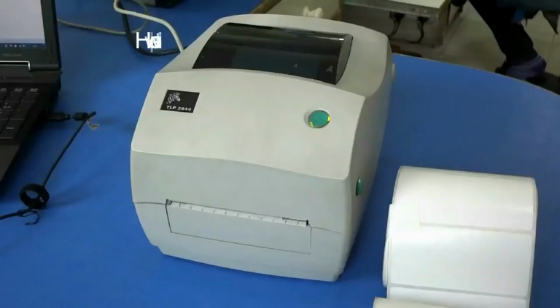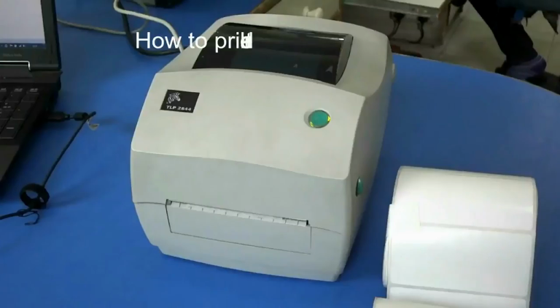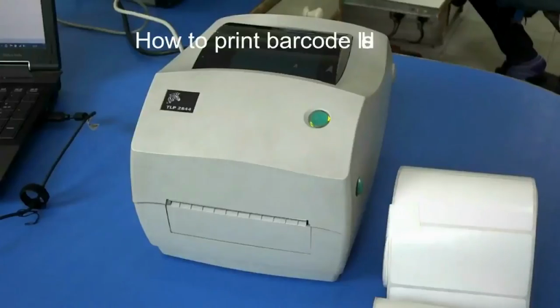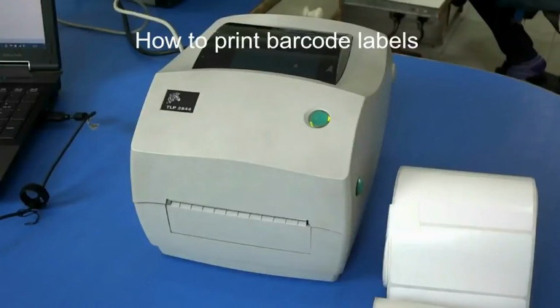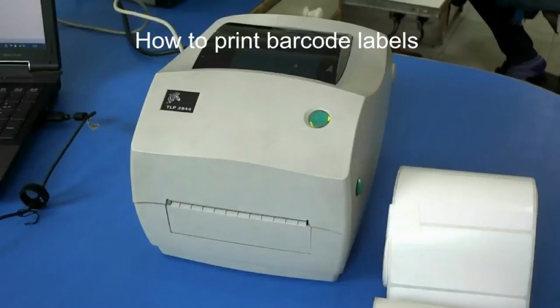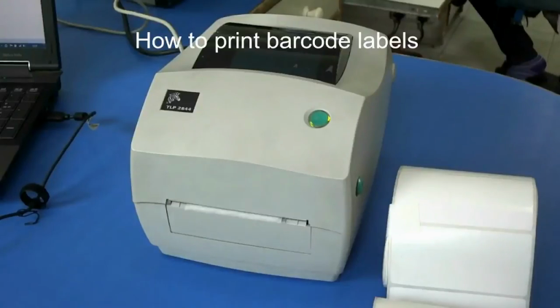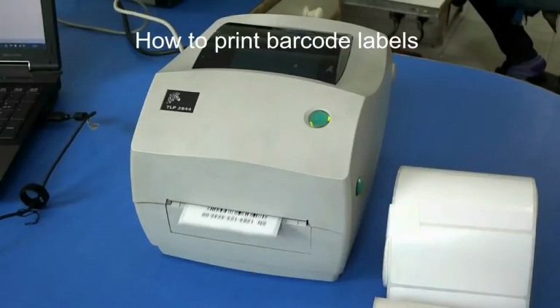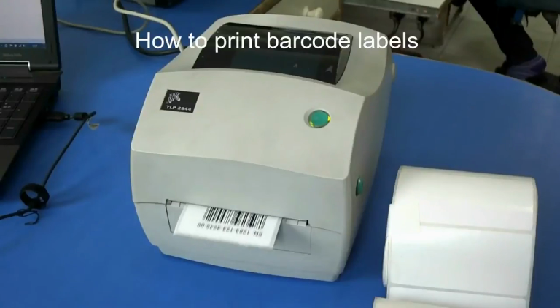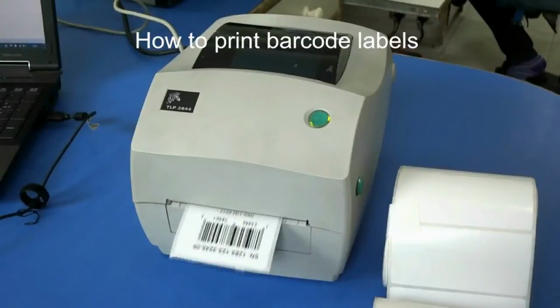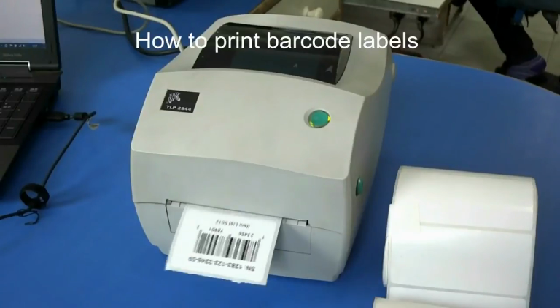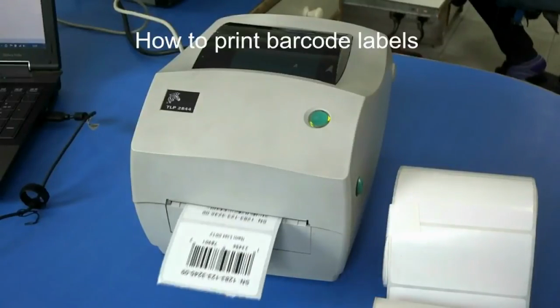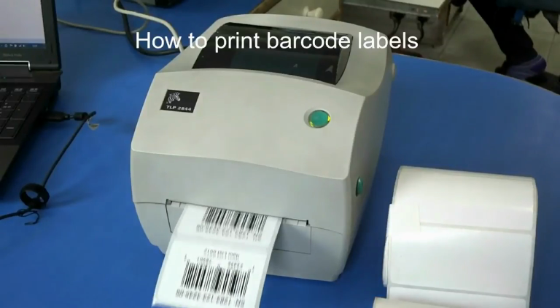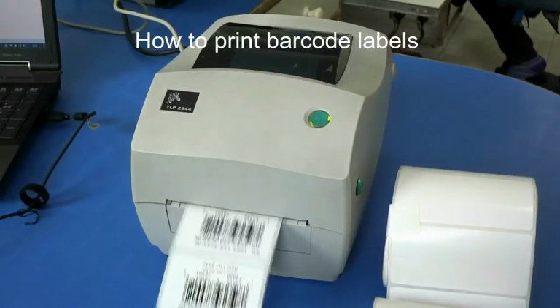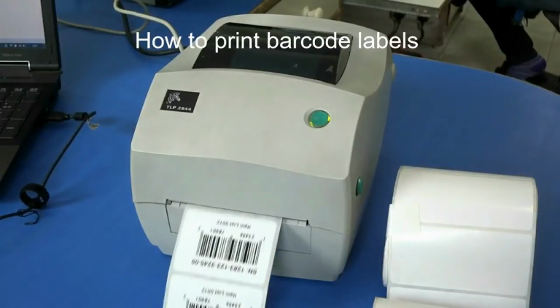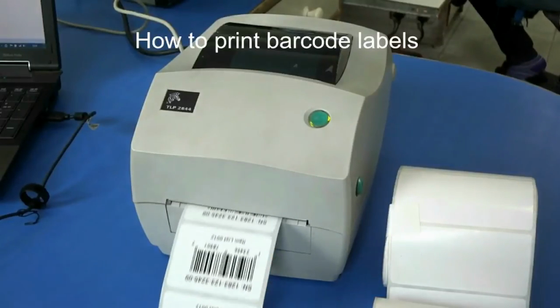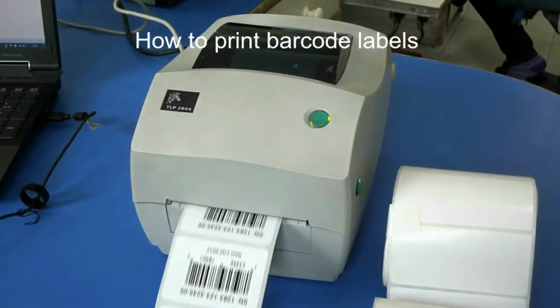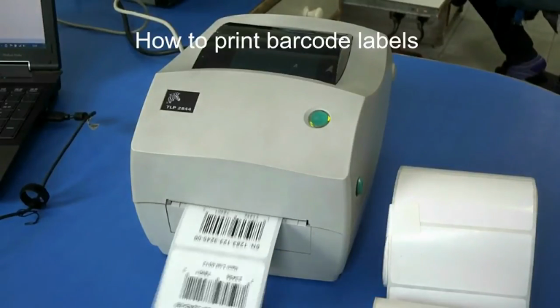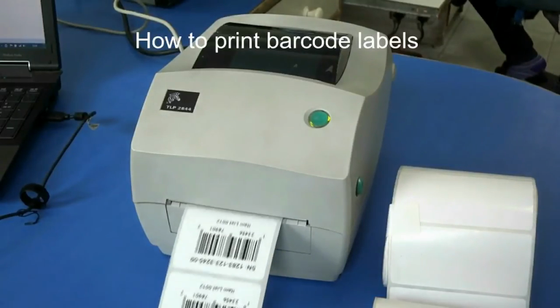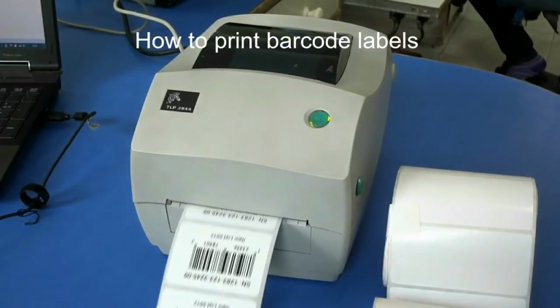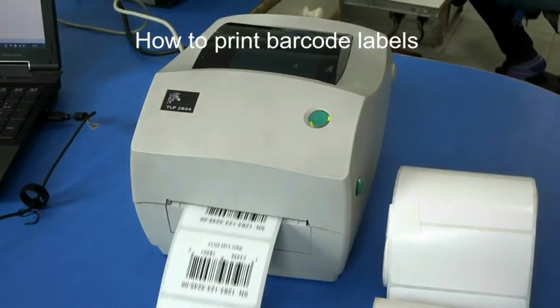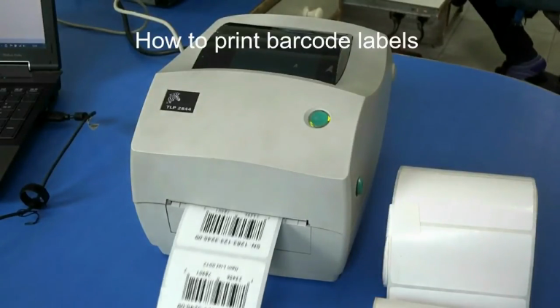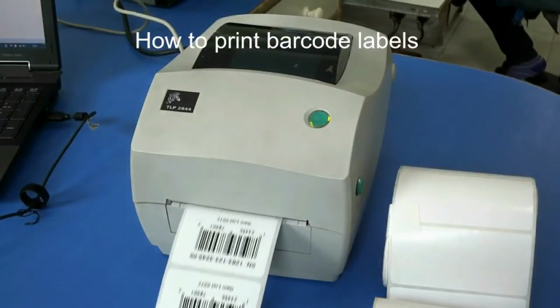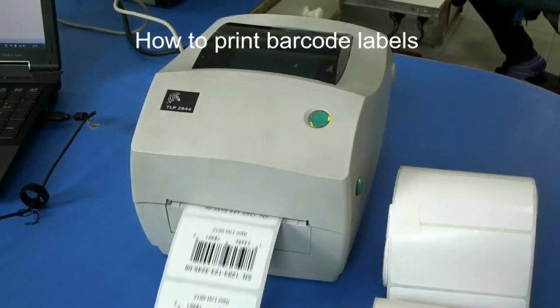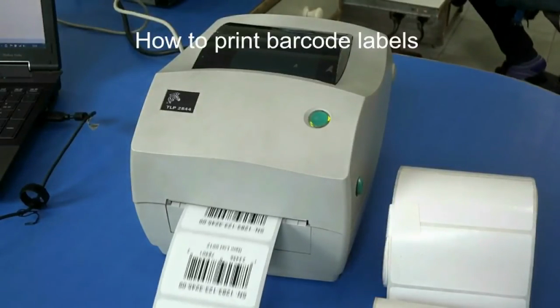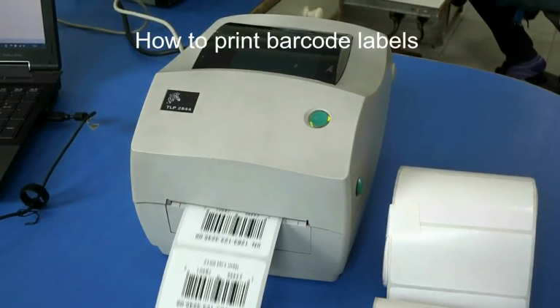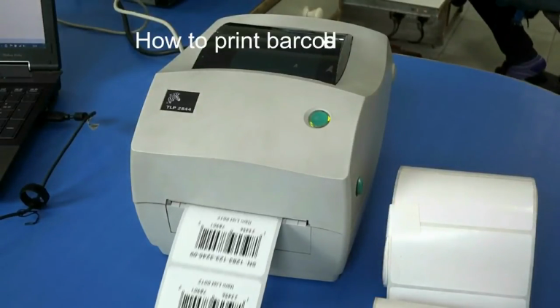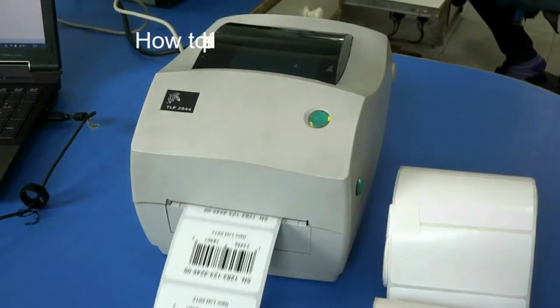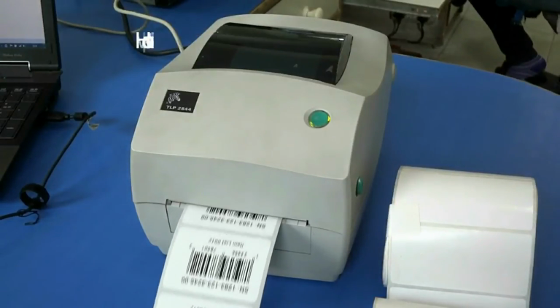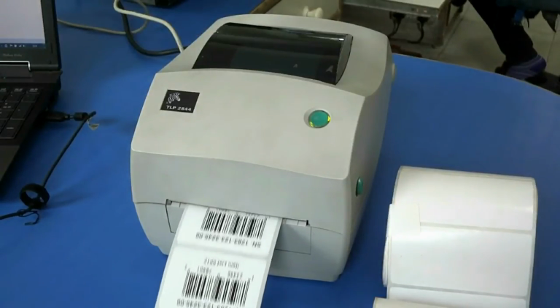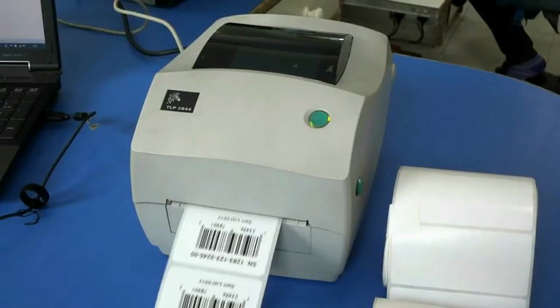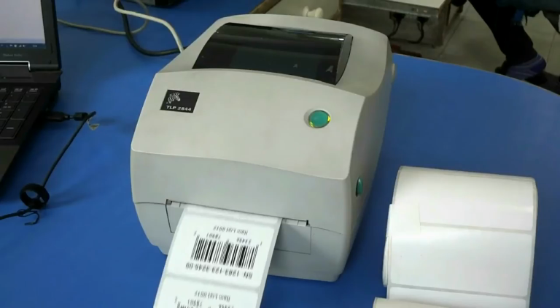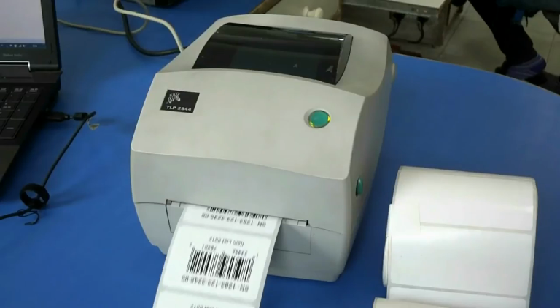In this video, we are going to learn about how to print barcode labels by using a thermal printer.